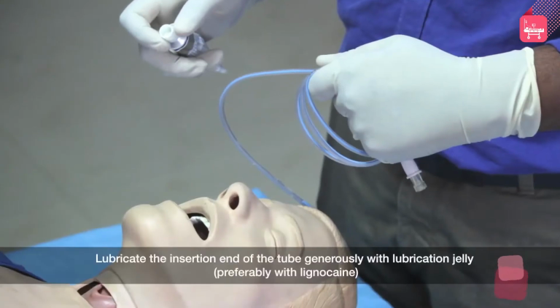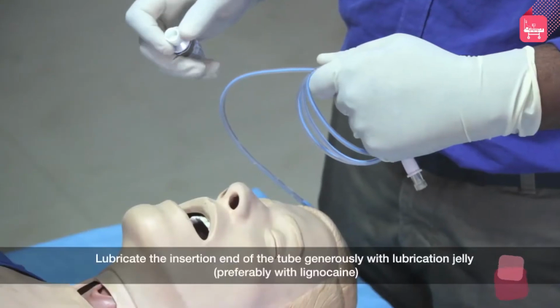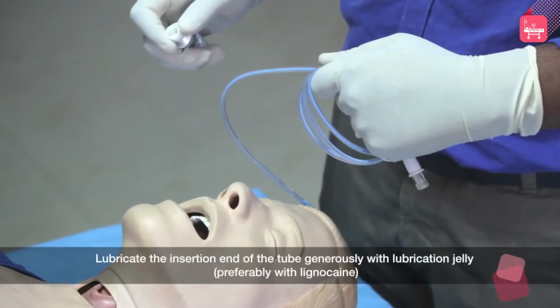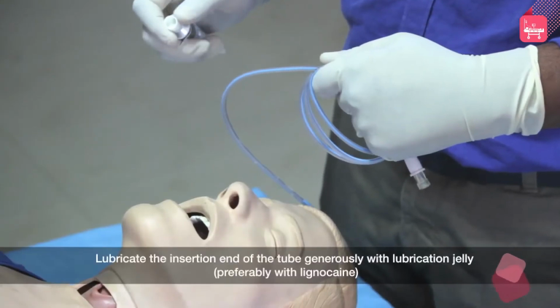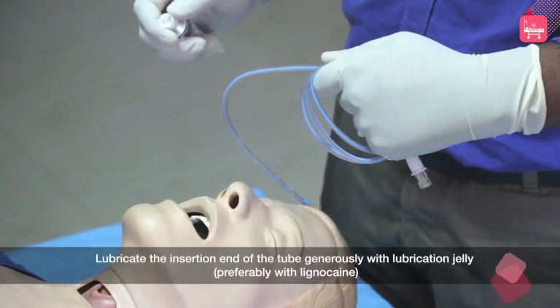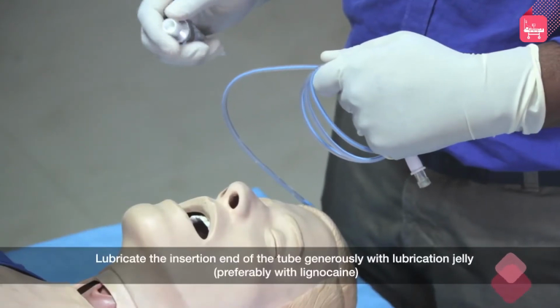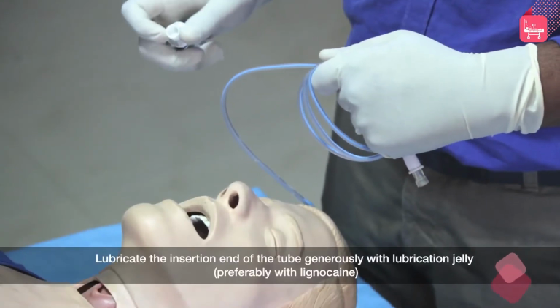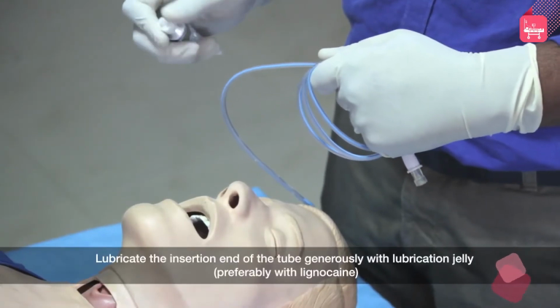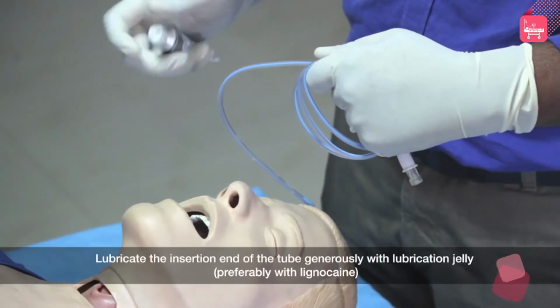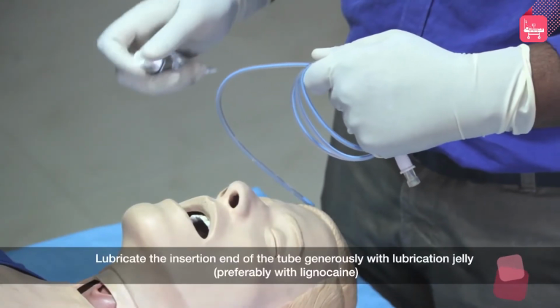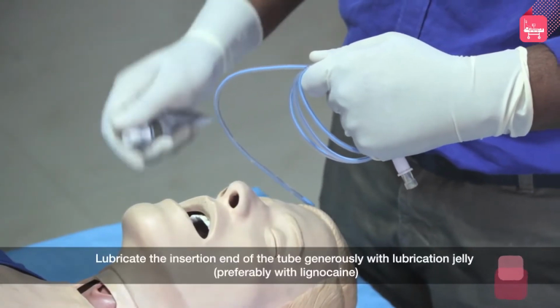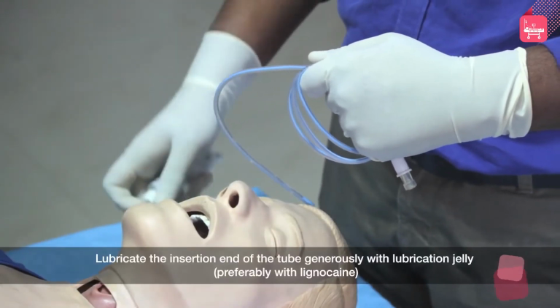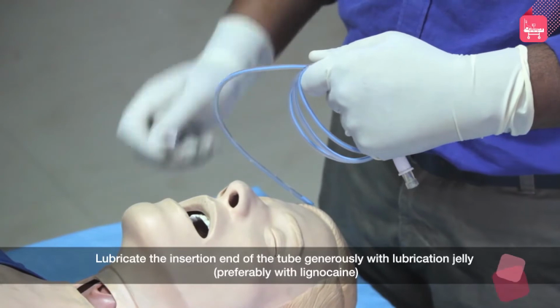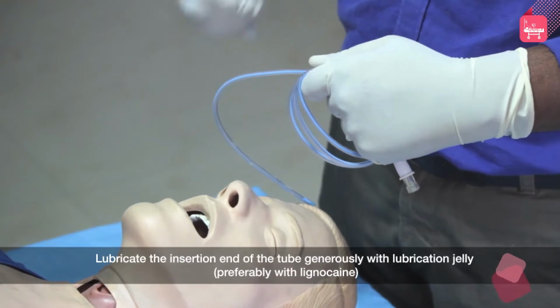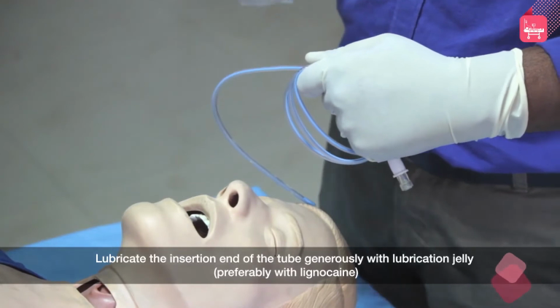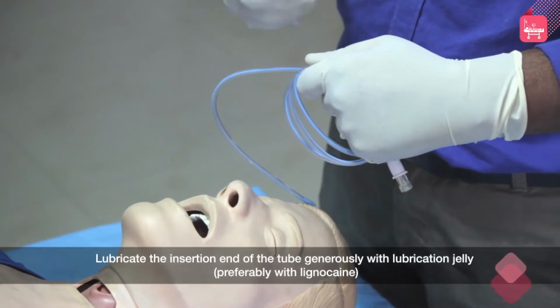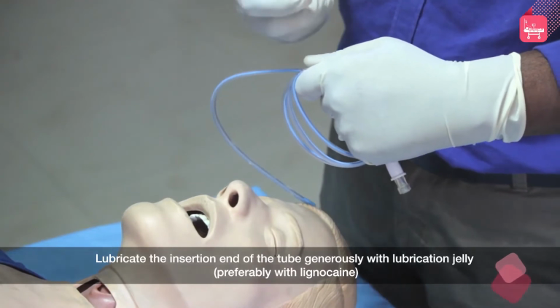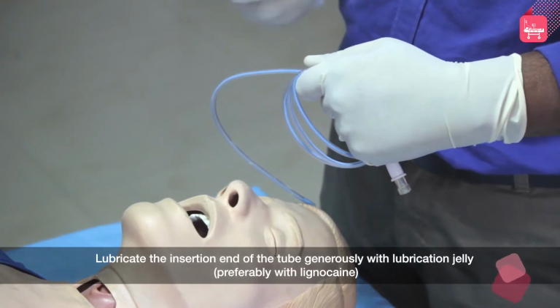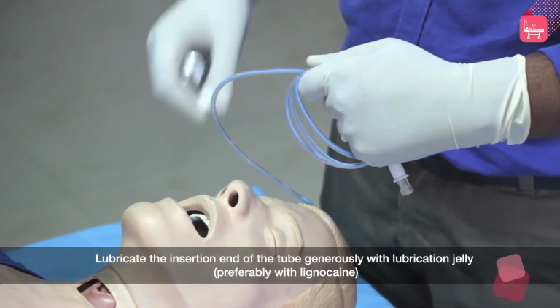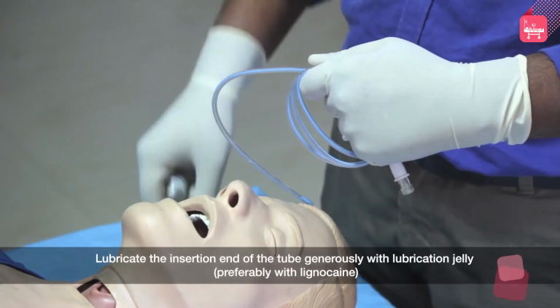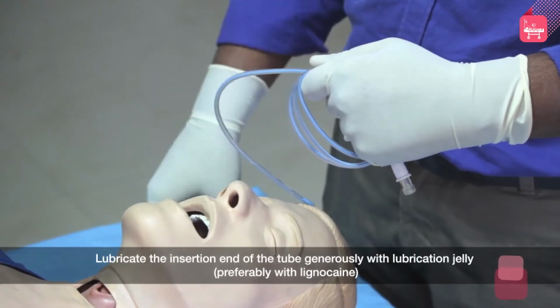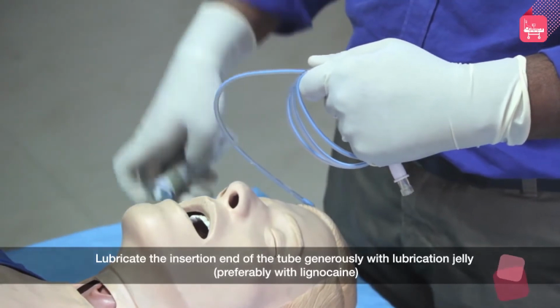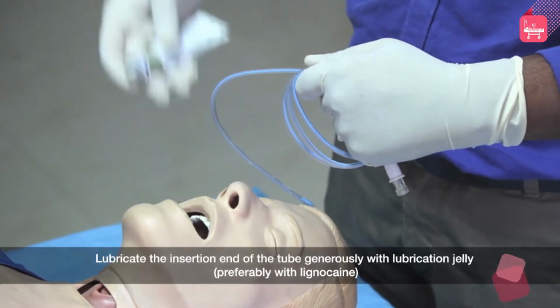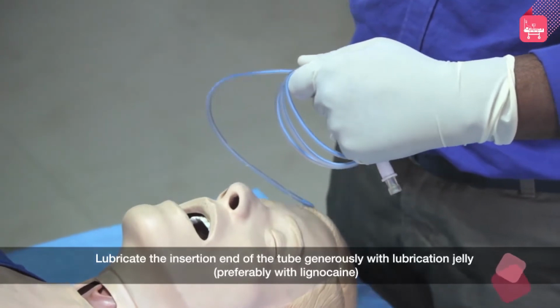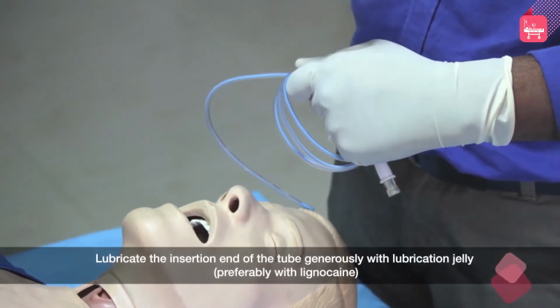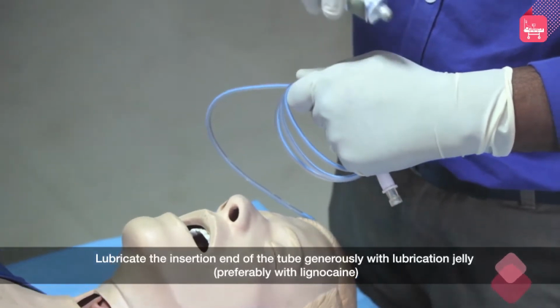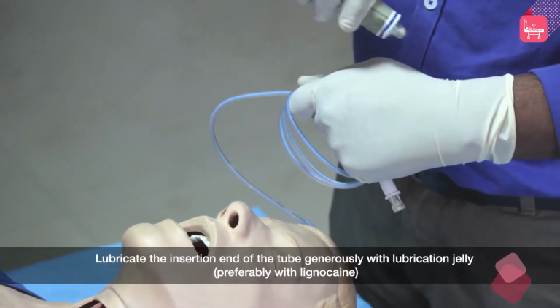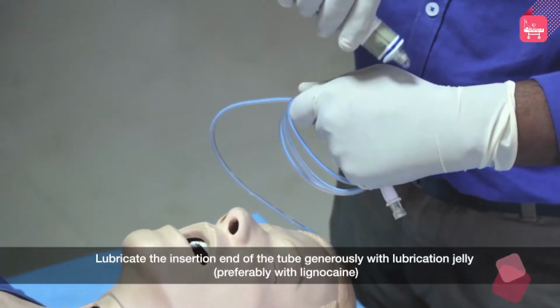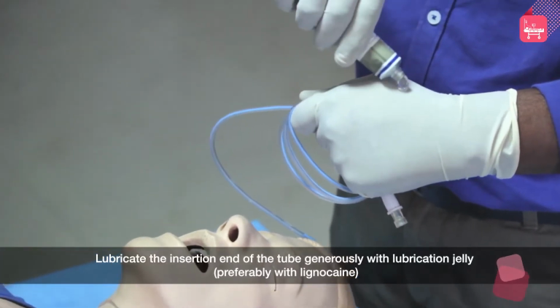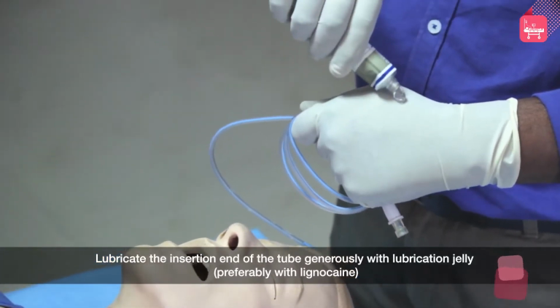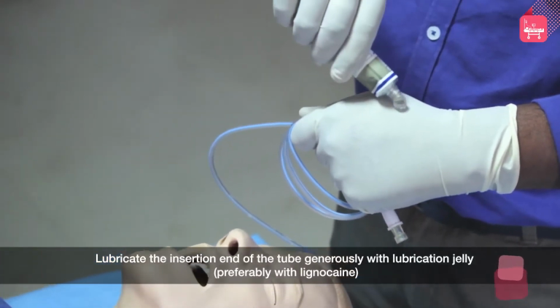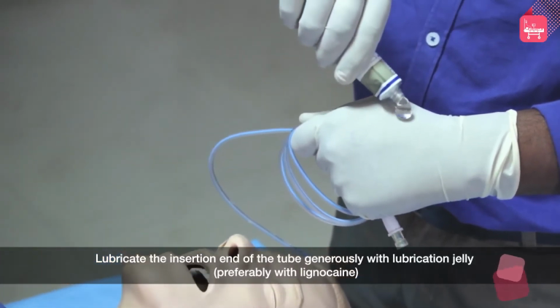Lubricate the insertion end of the tube generously with a lubricating jelly, preferably with lignocaine.